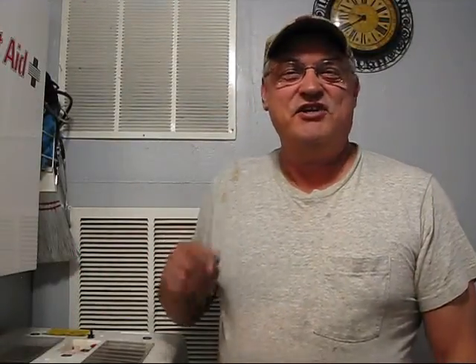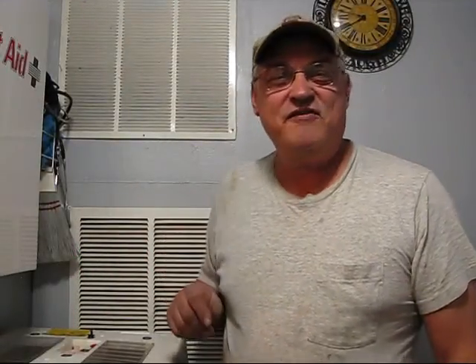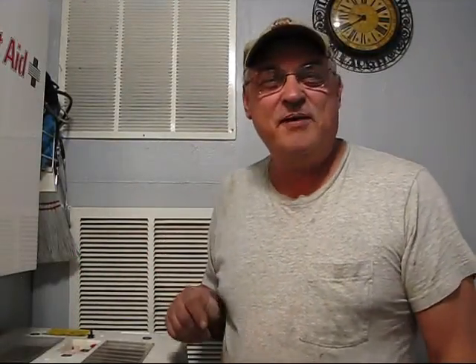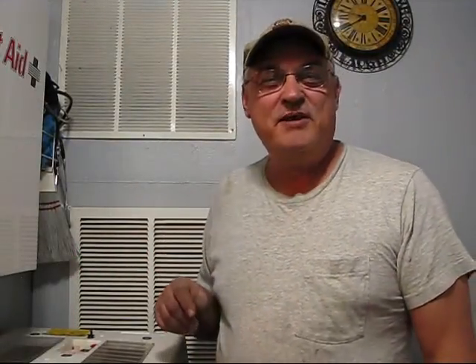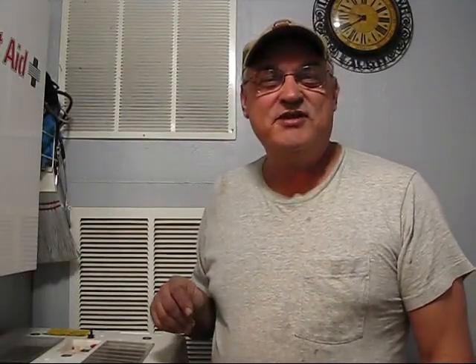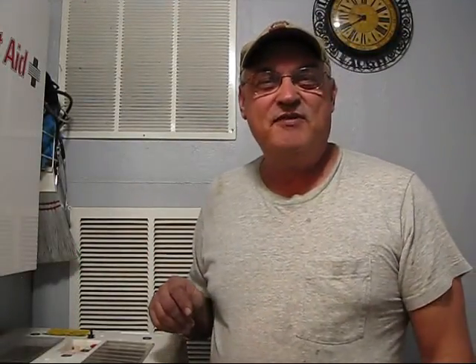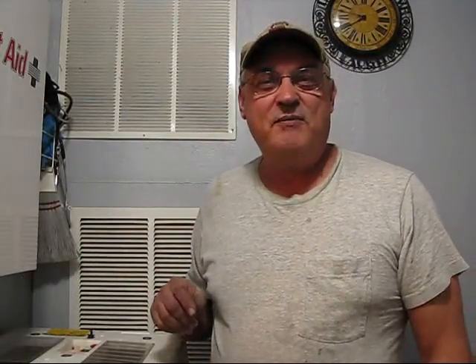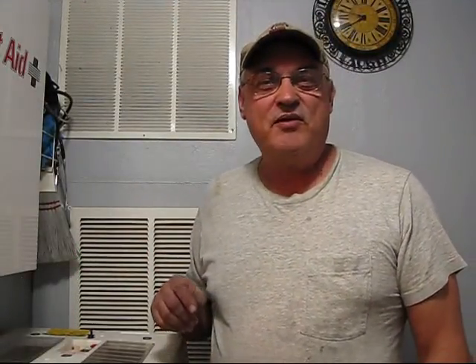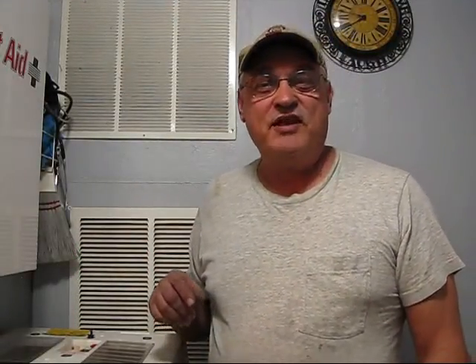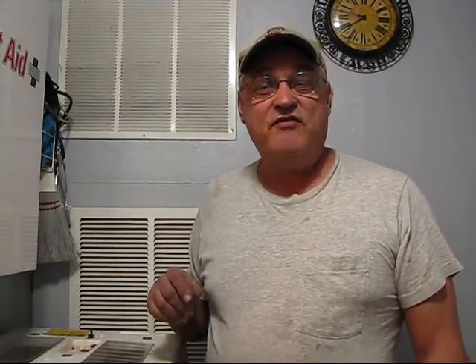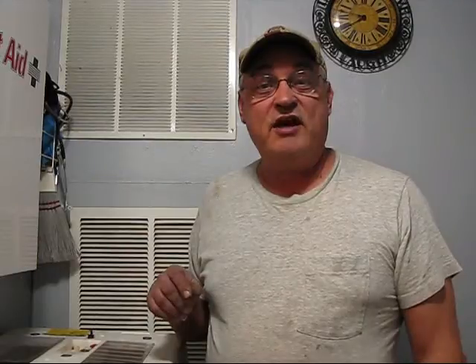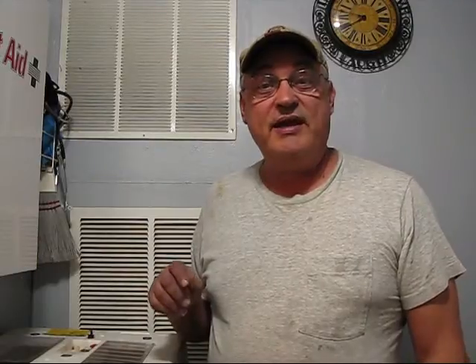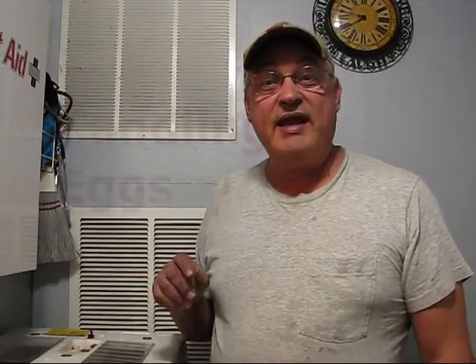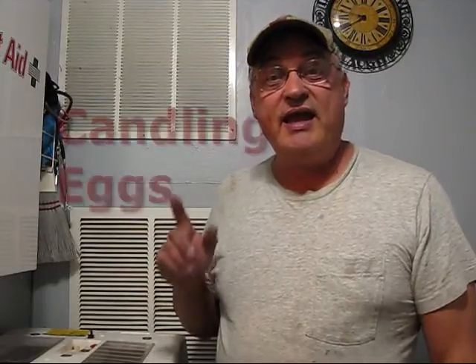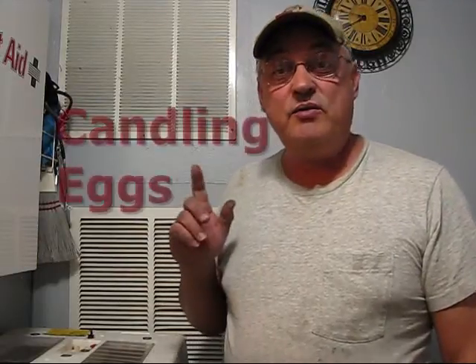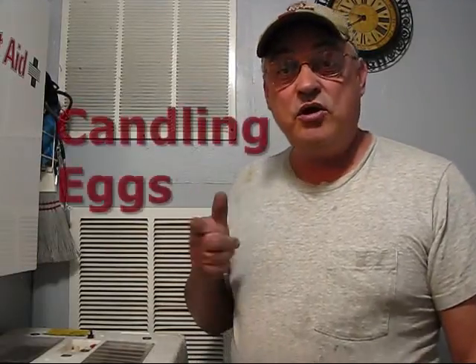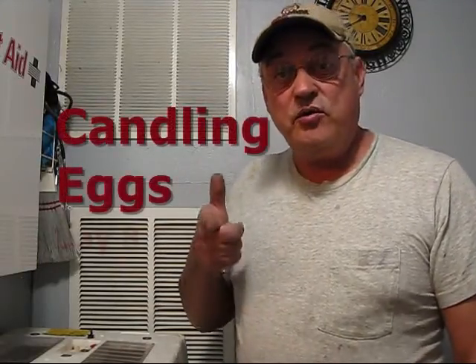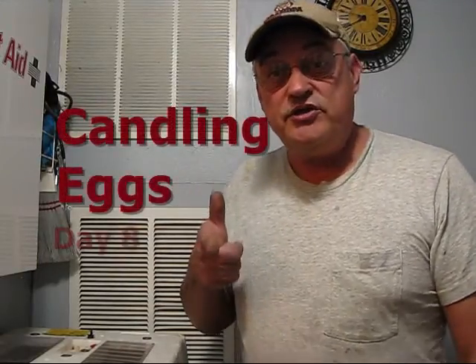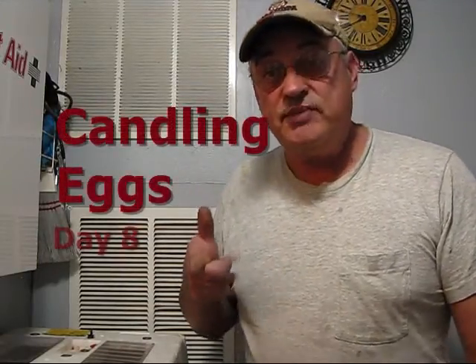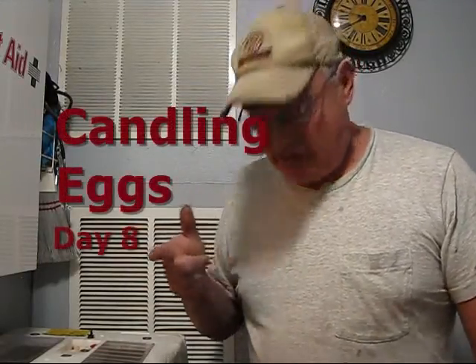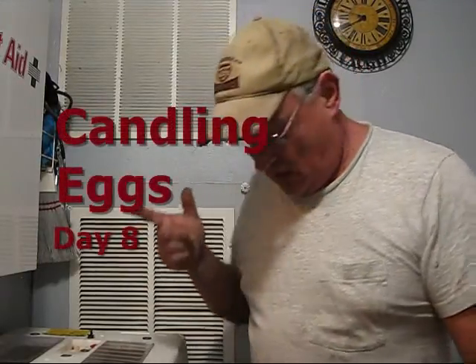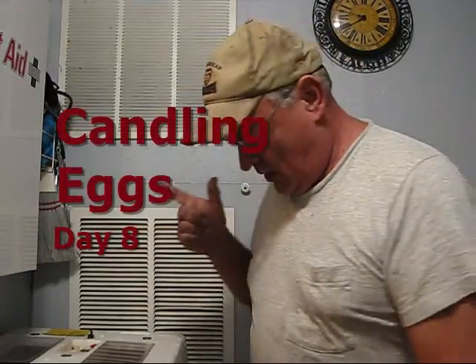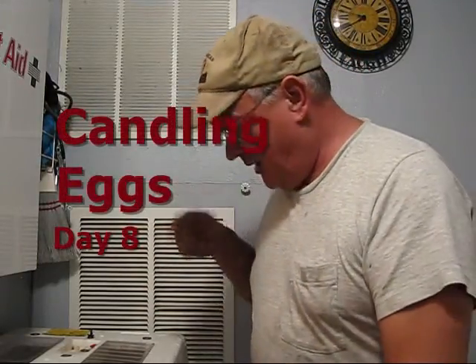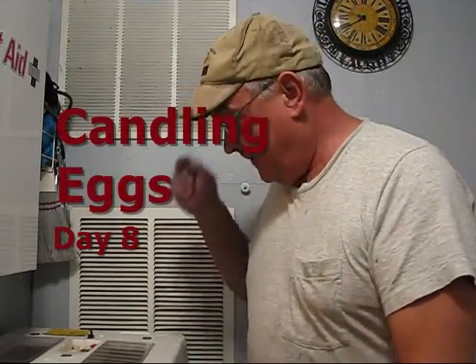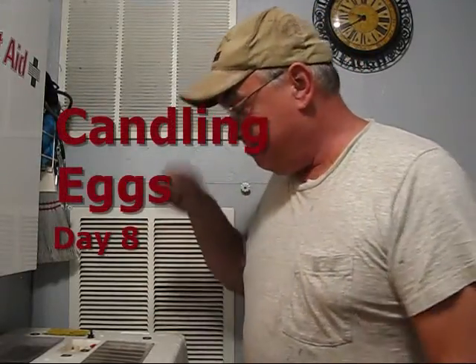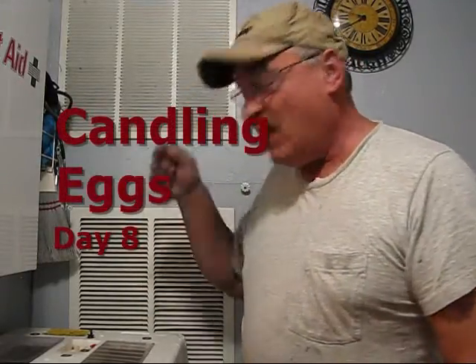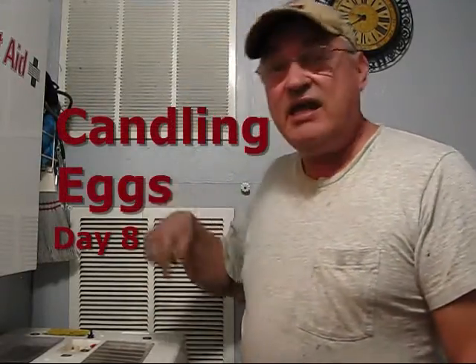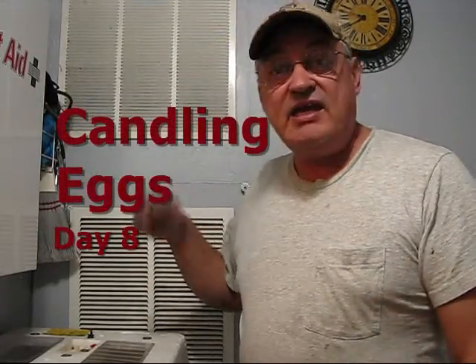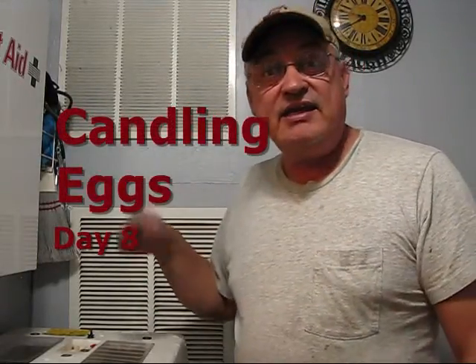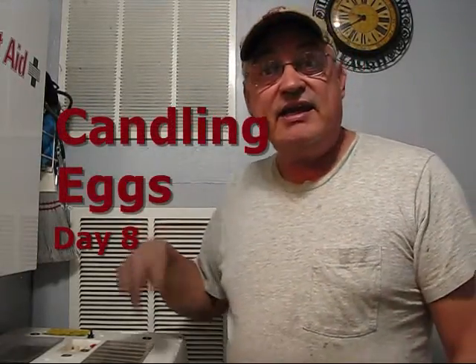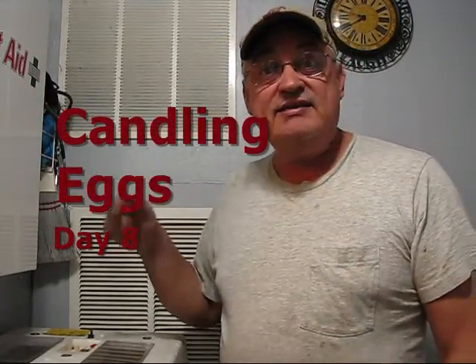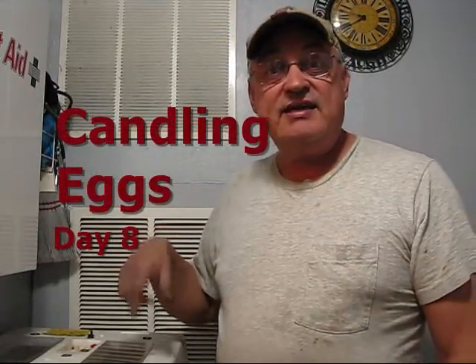Hi, Jerry here from Pine Meadows Hobby Farm. I want to thank you for coming. We're going to be candling eggs today.